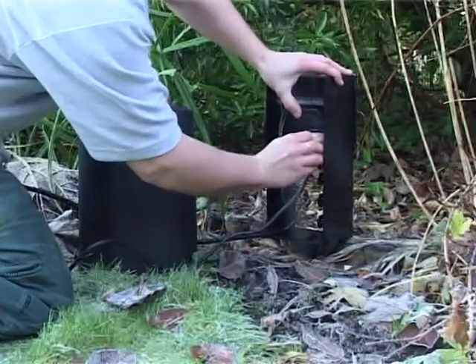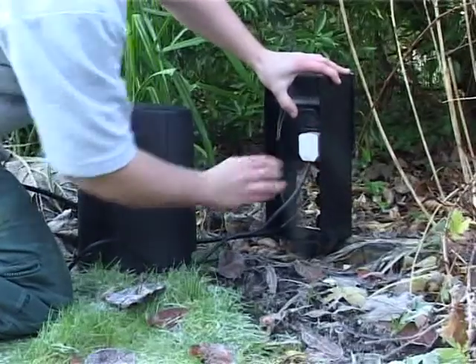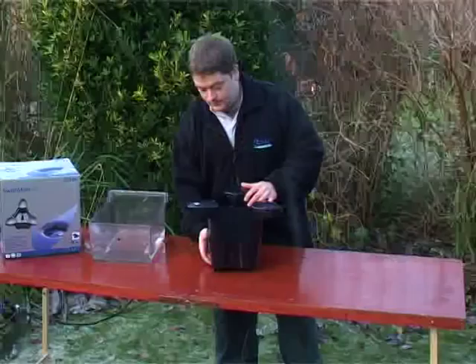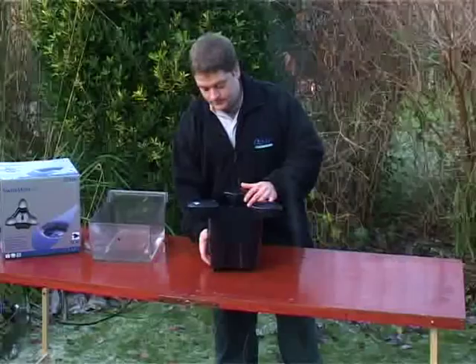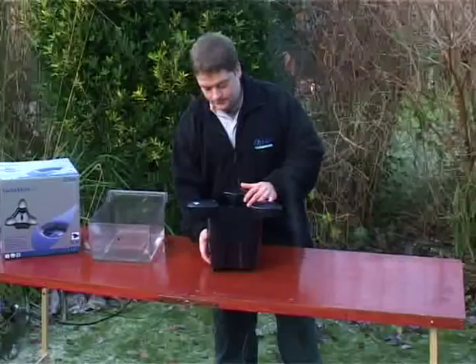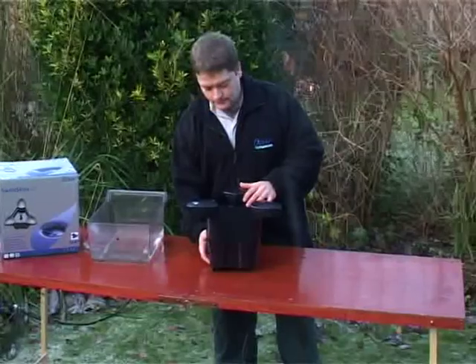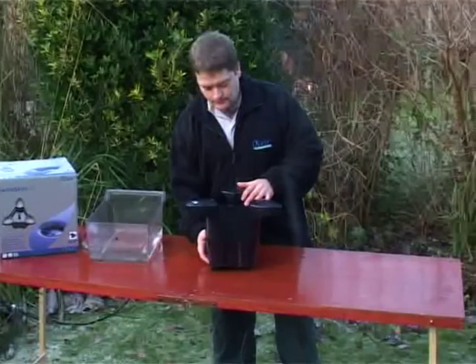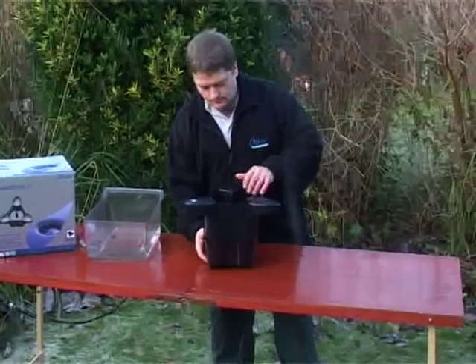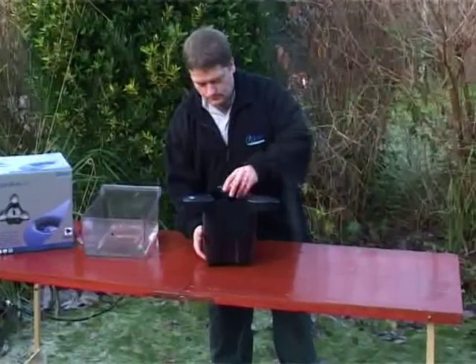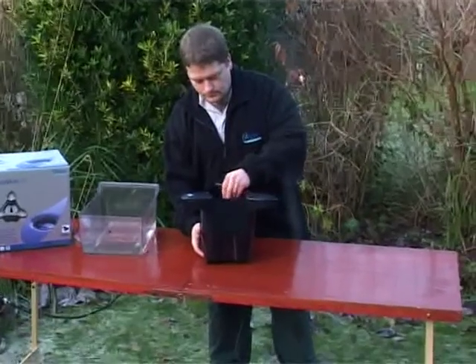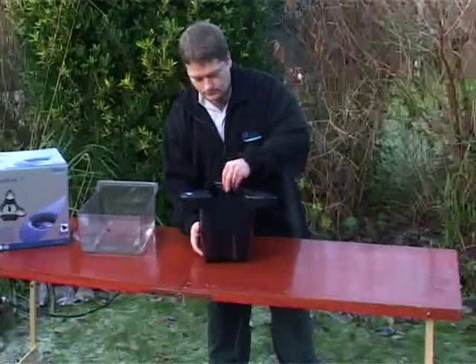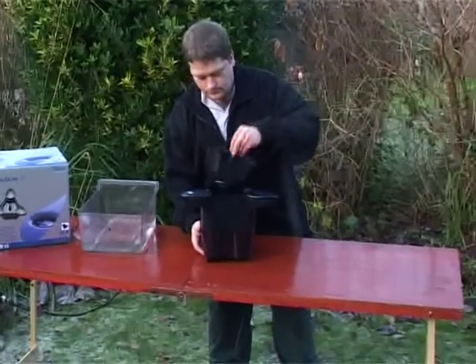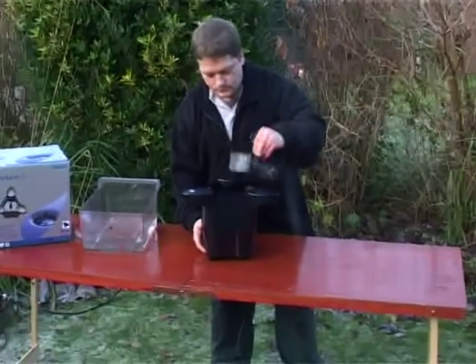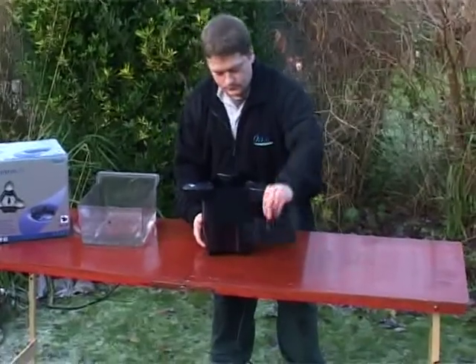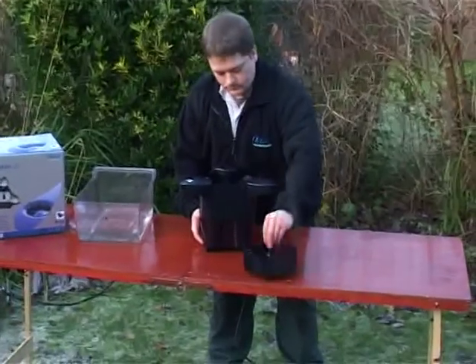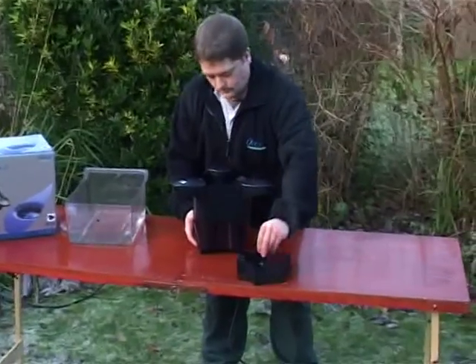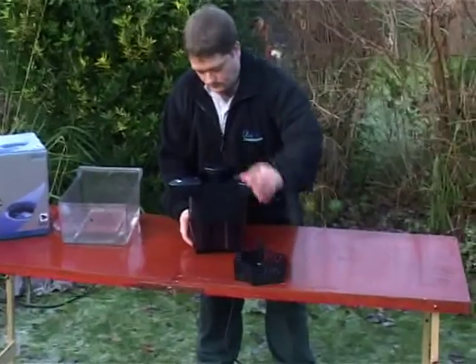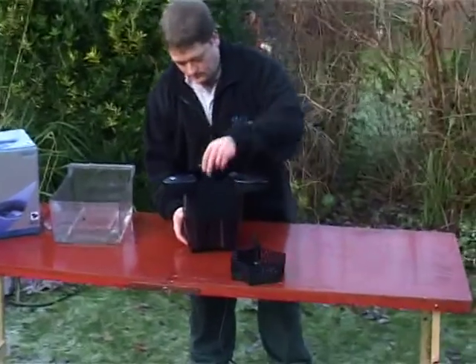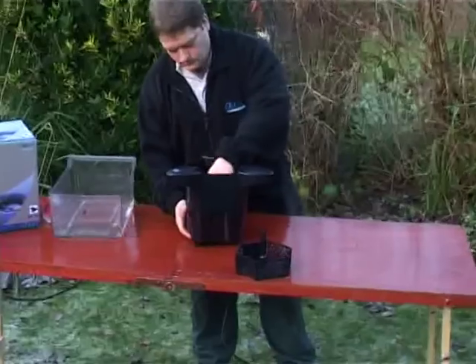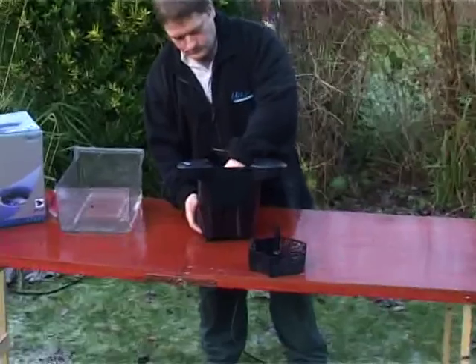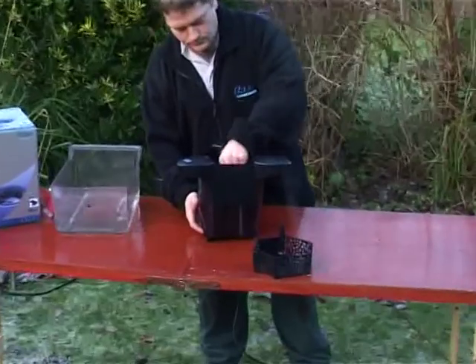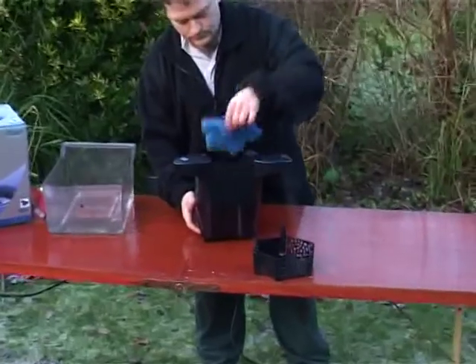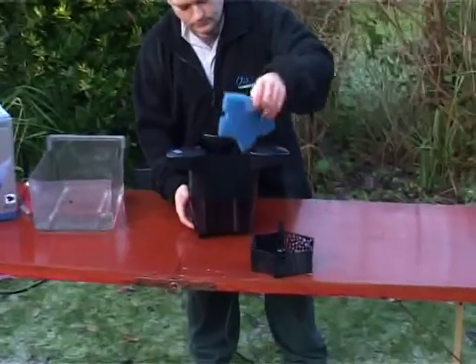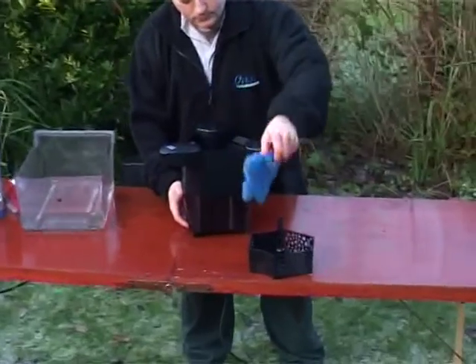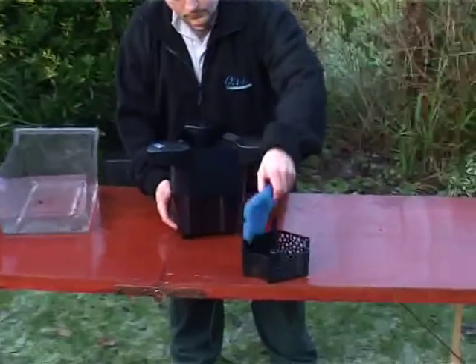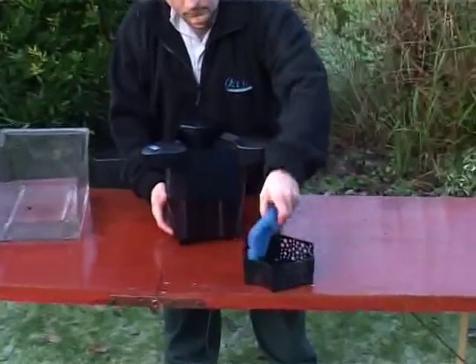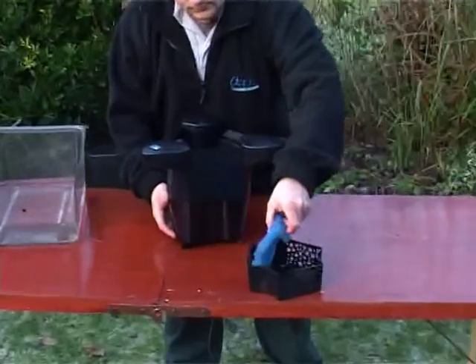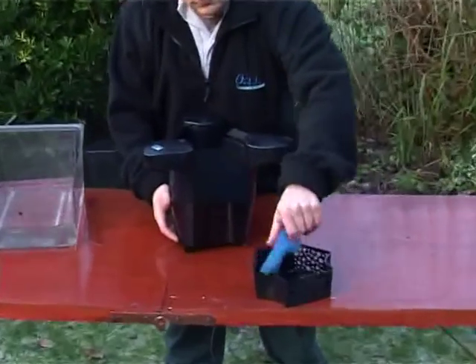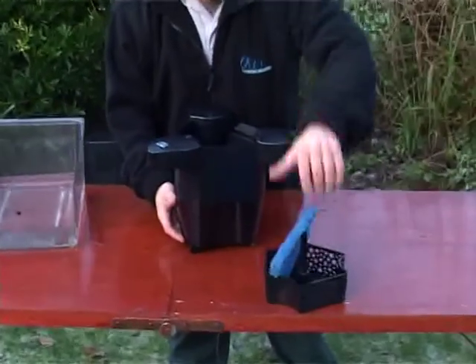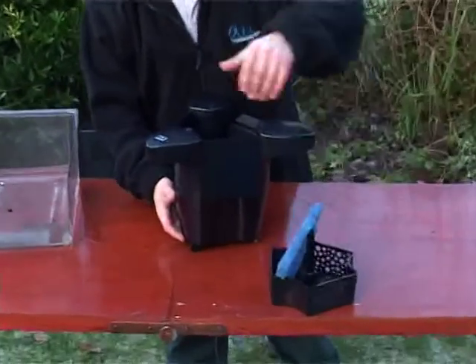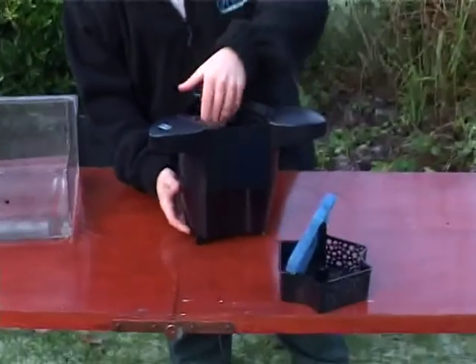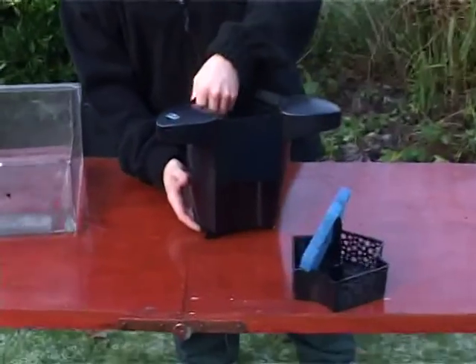For regular maintenance, disconnect the power supply, then lift out the debris collection basket and foam and rinse them out.